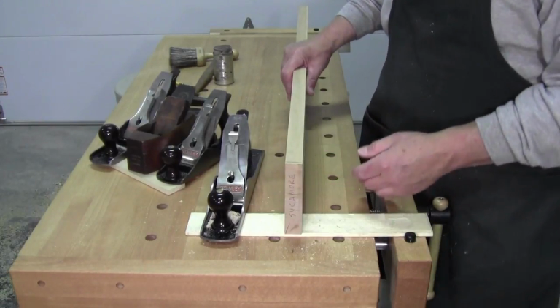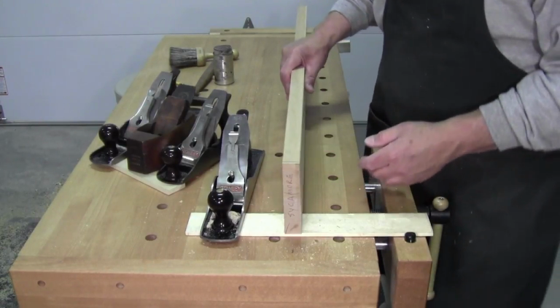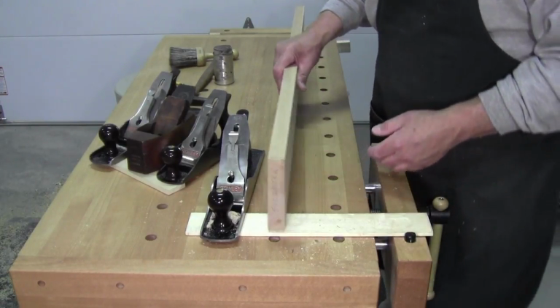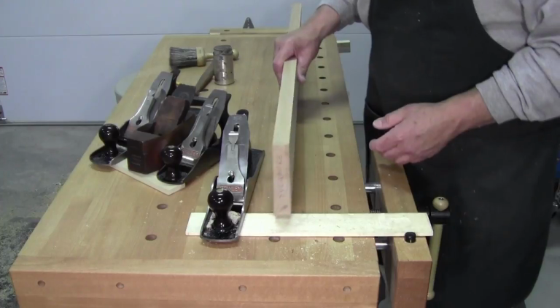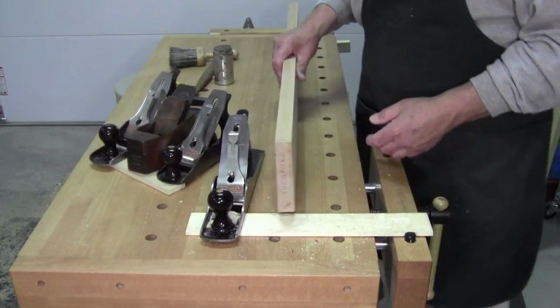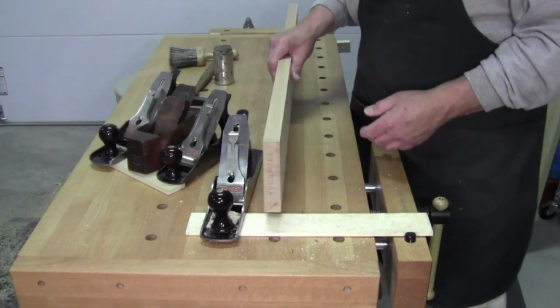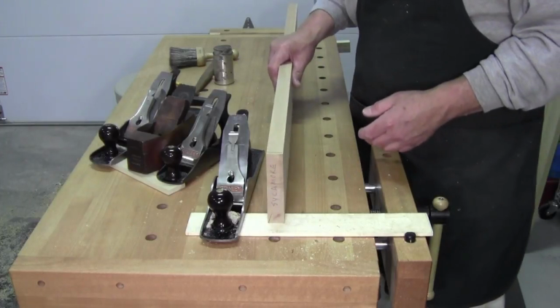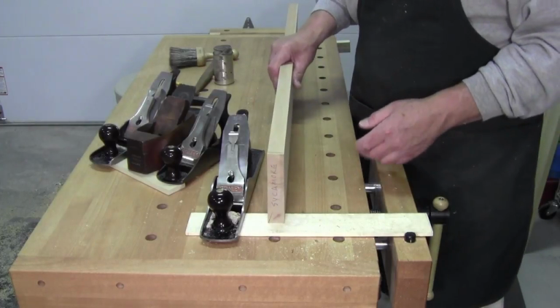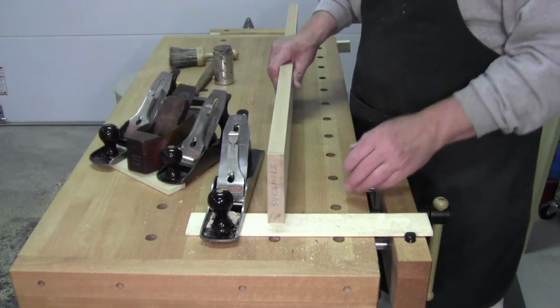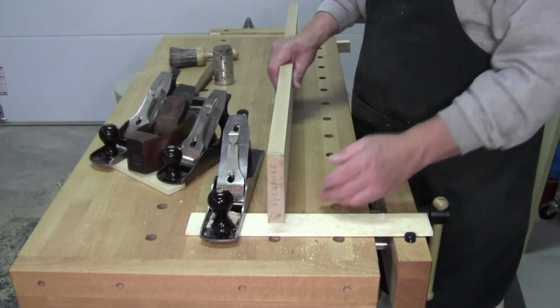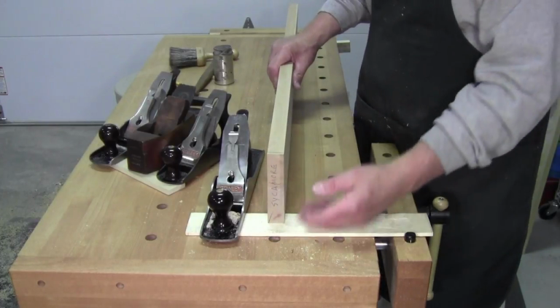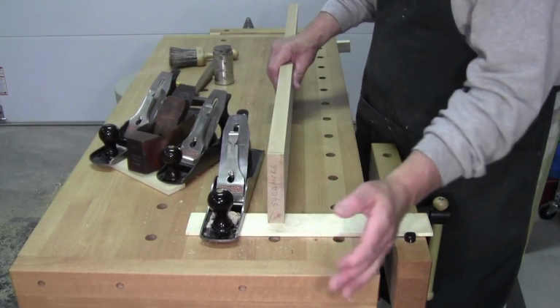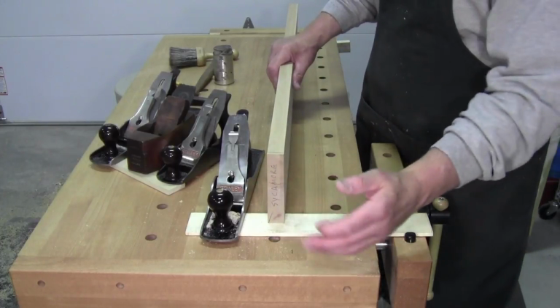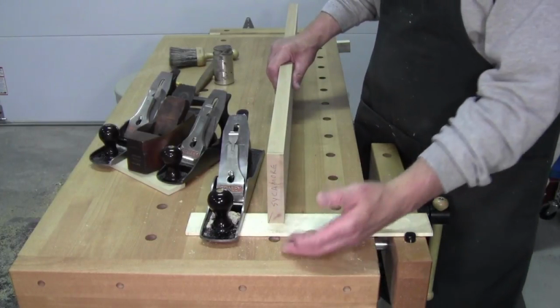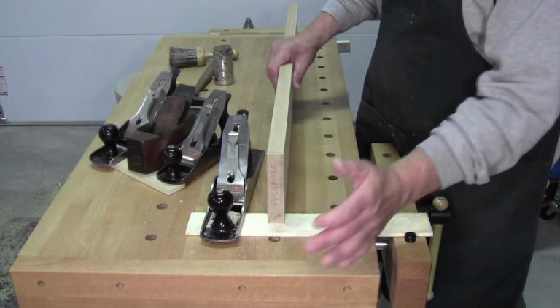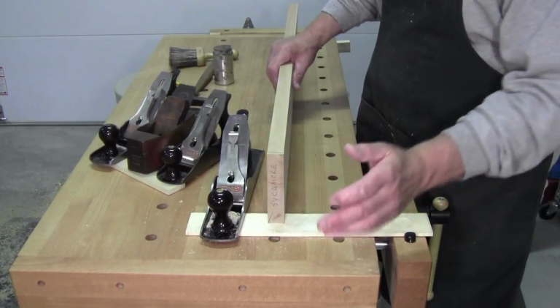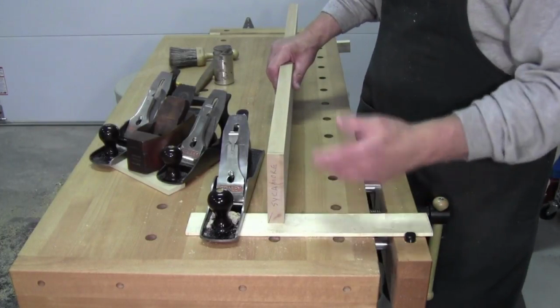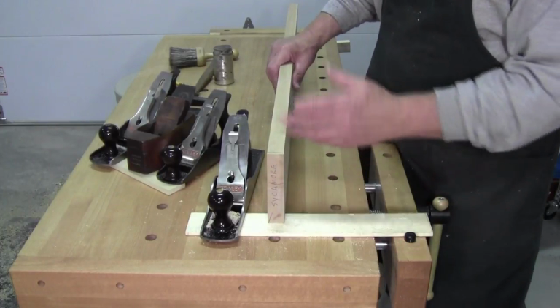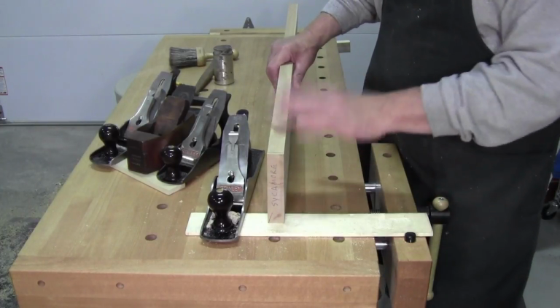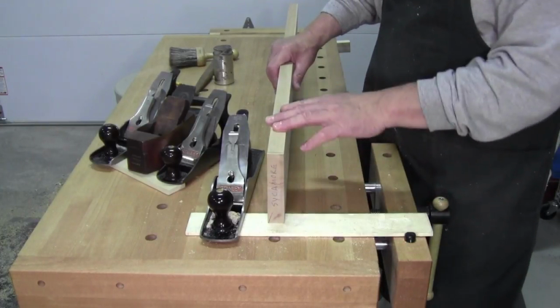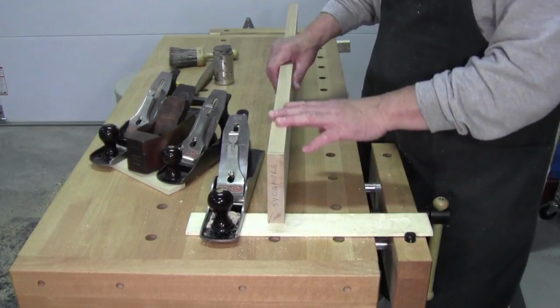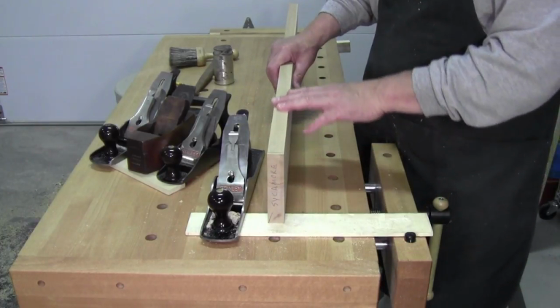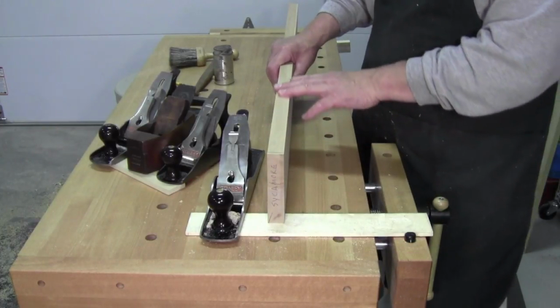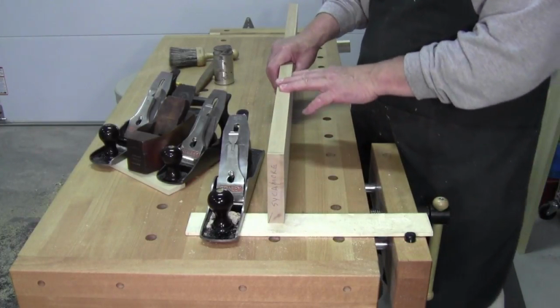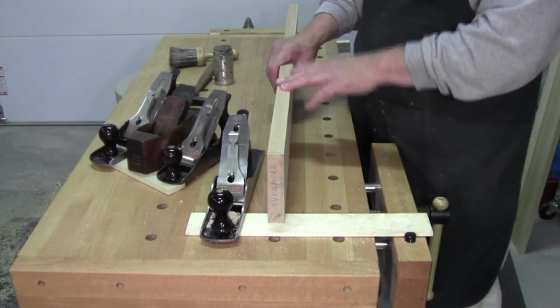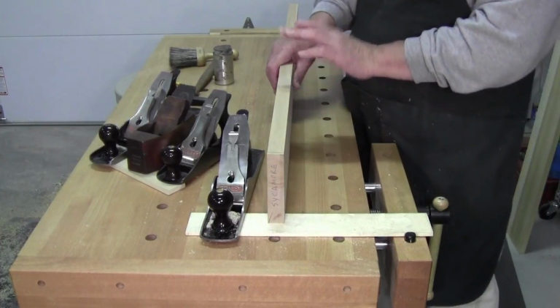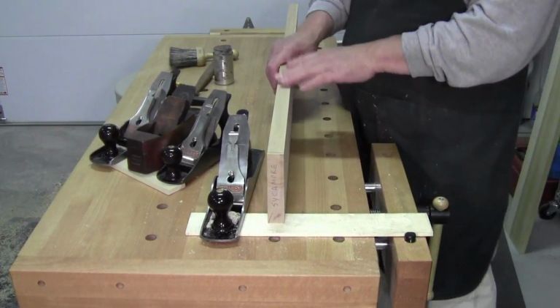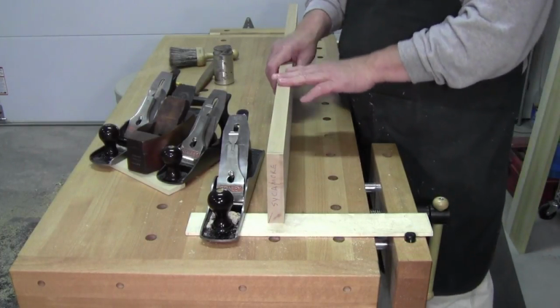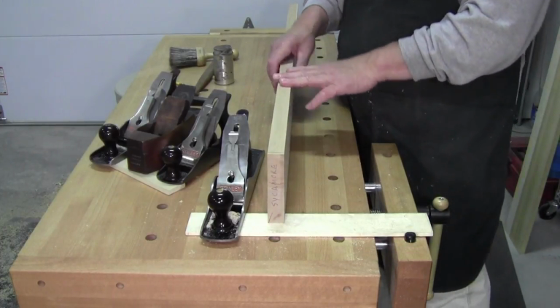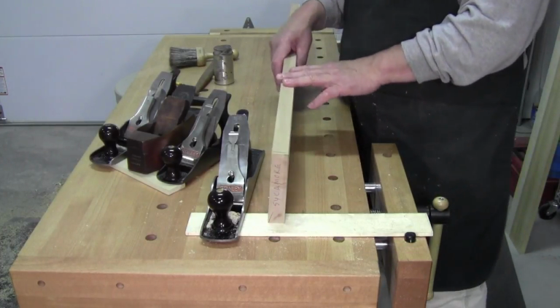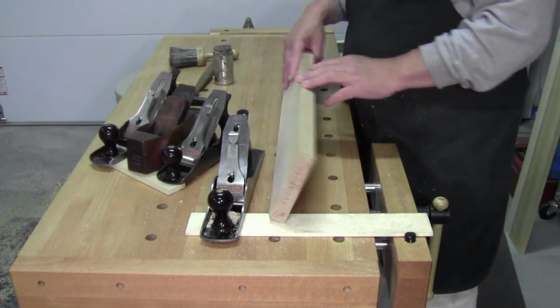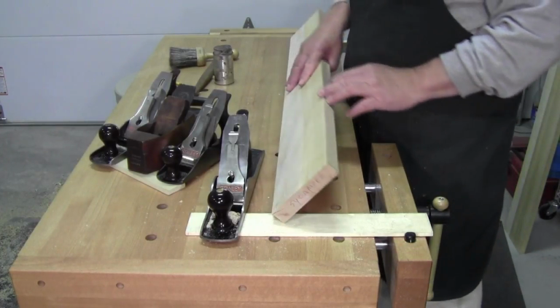I had this piece specially sawn many years ago. This is, I think, the last piece like this I have.